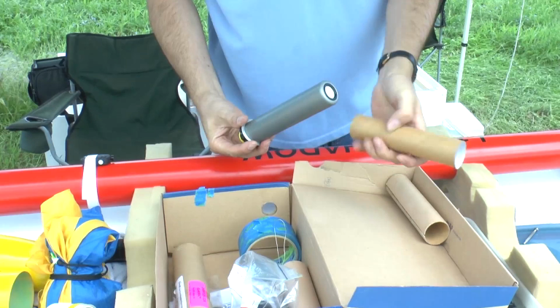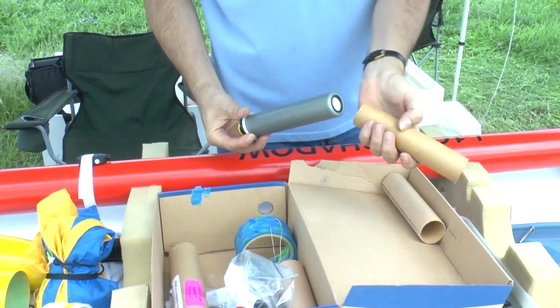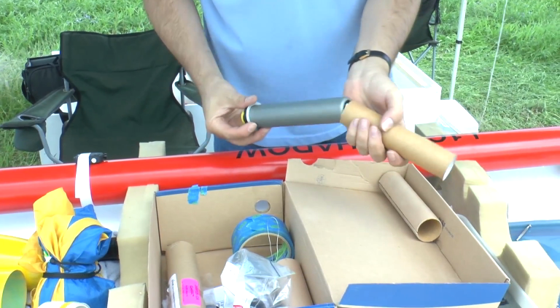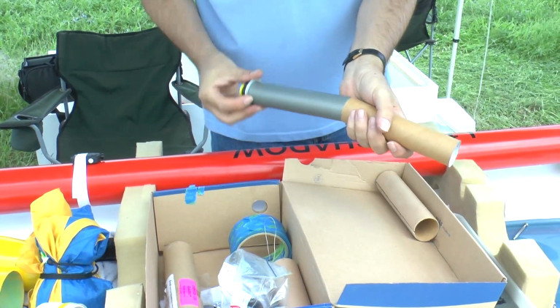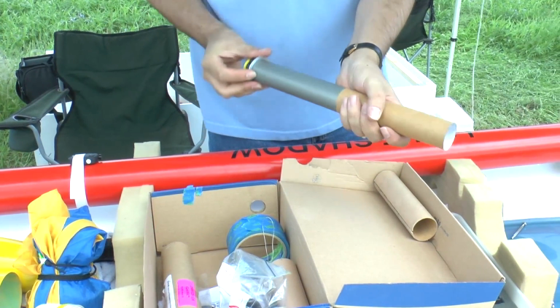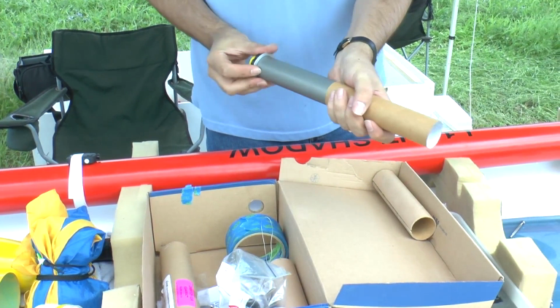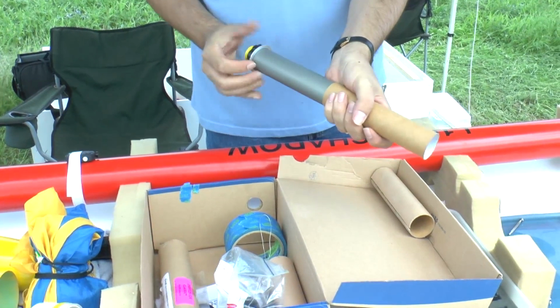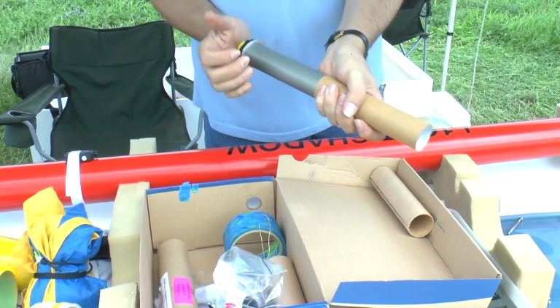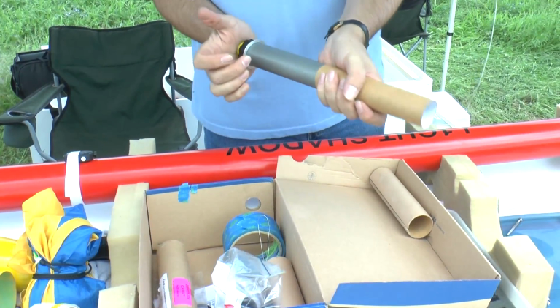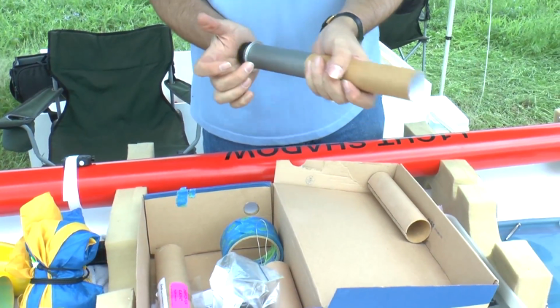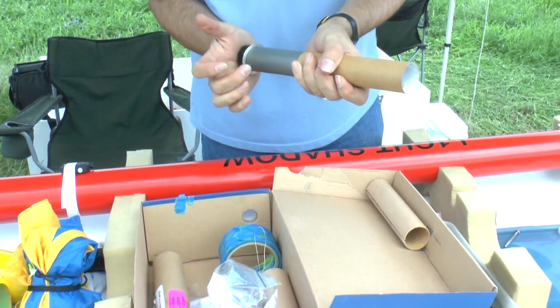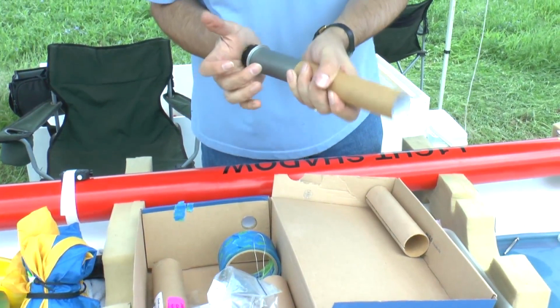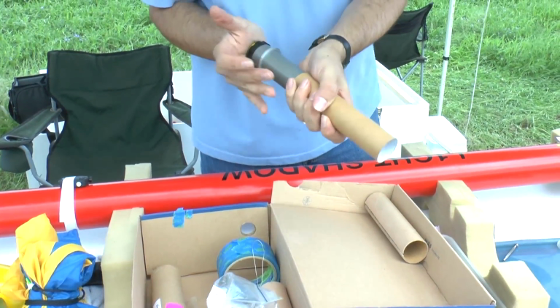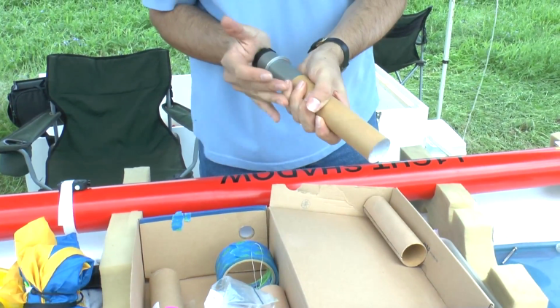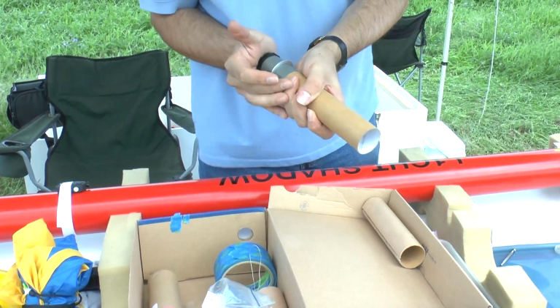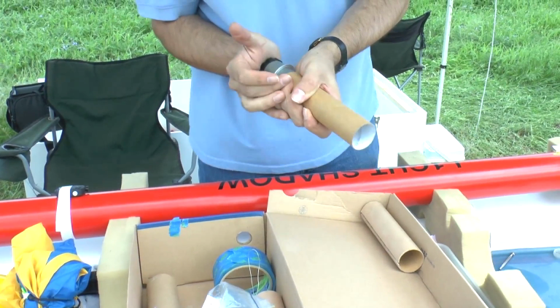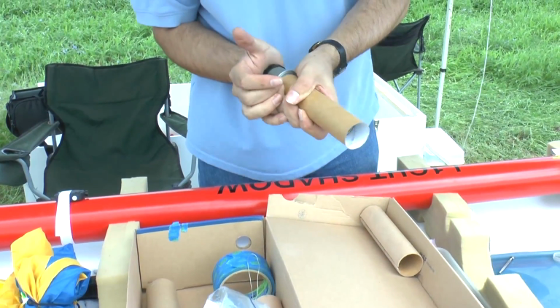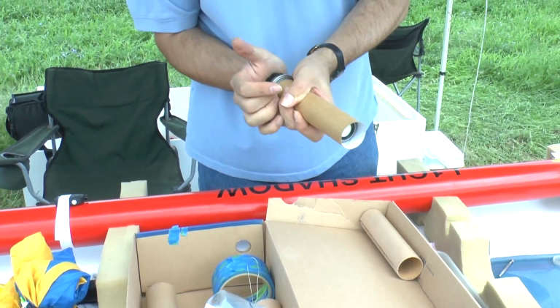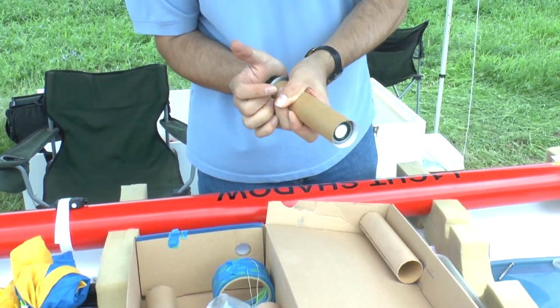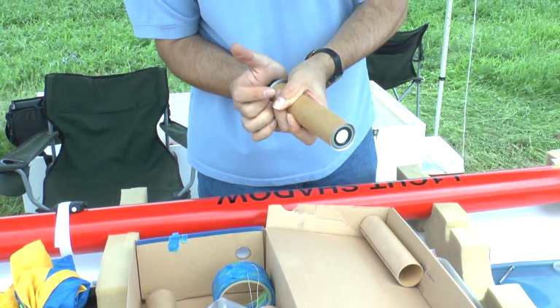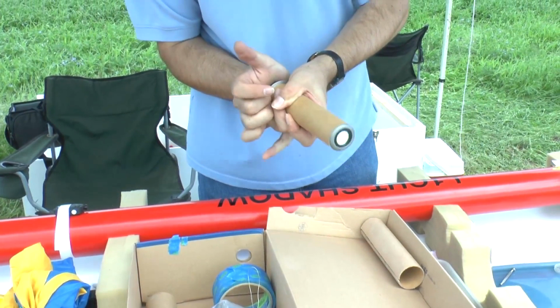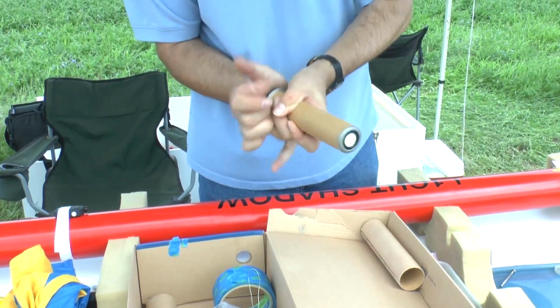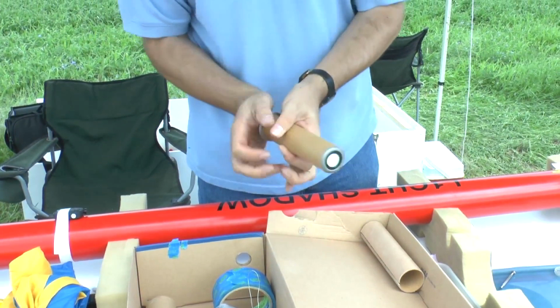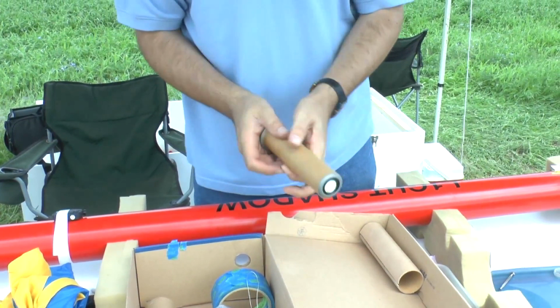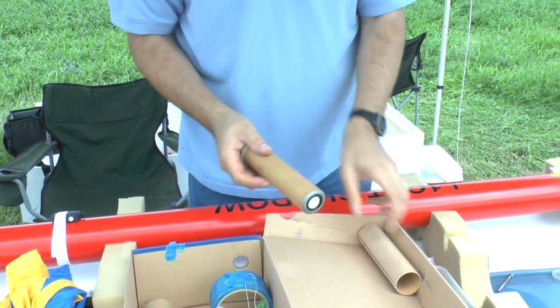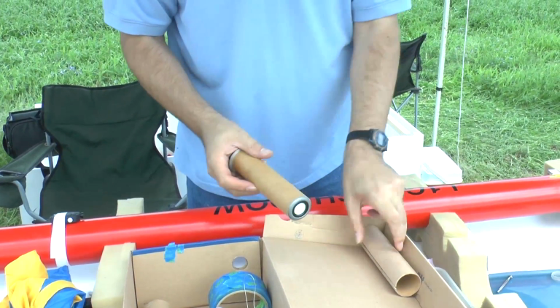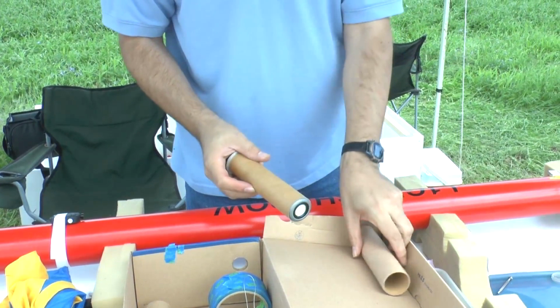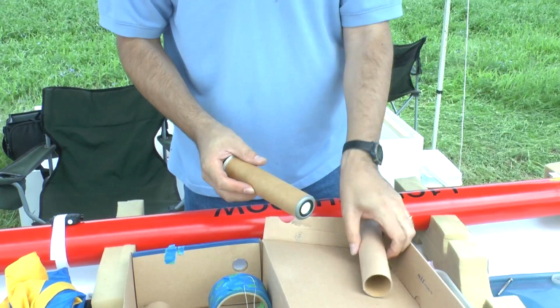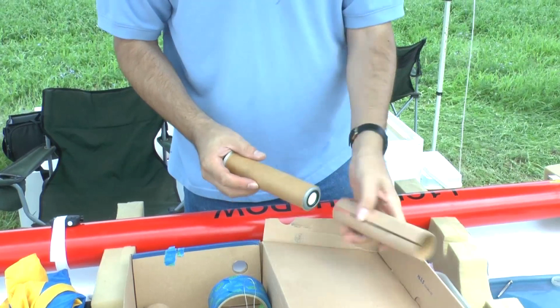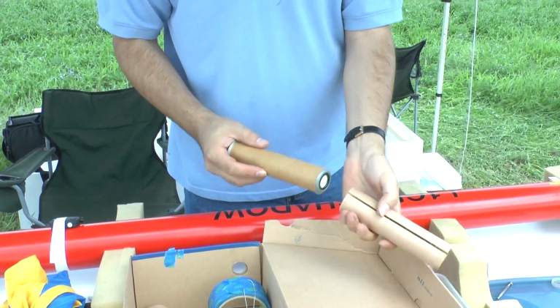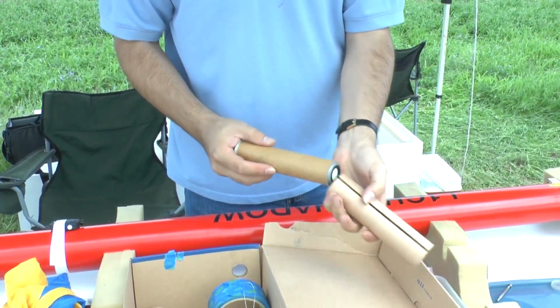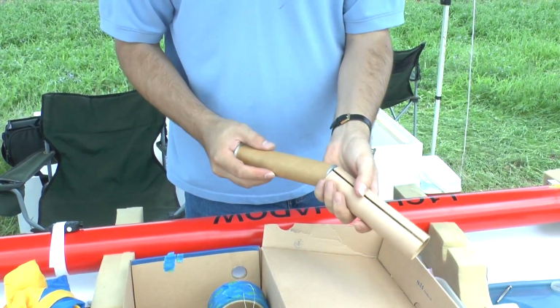Here we're adding a couple of cardboard tubes that act as thermal insulation to keep the hot motors away from the fiberglass tube.